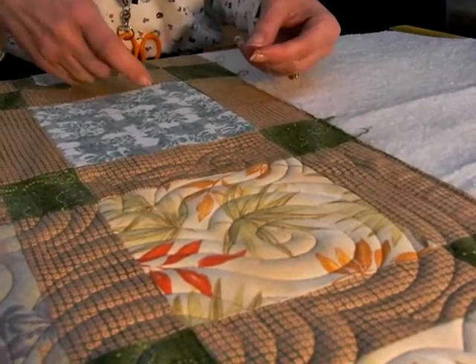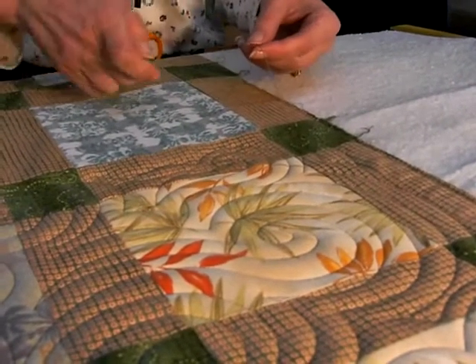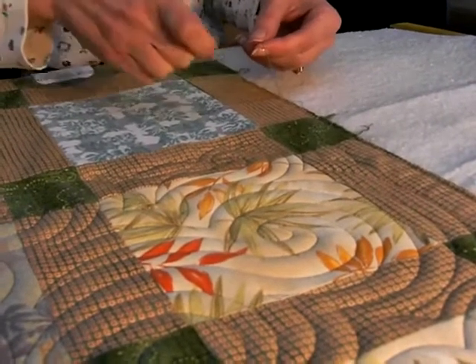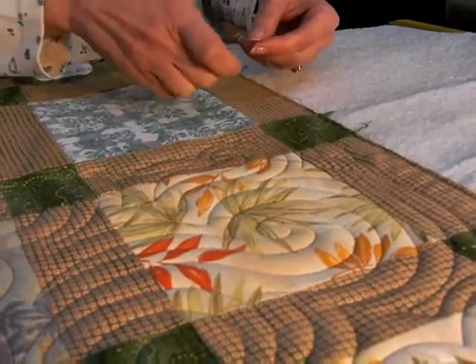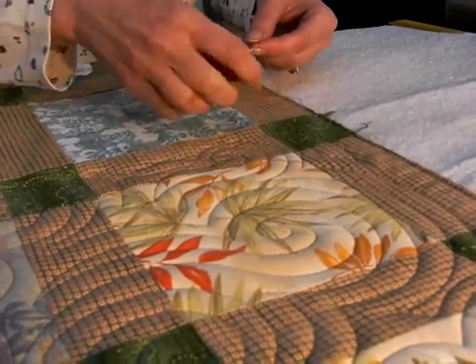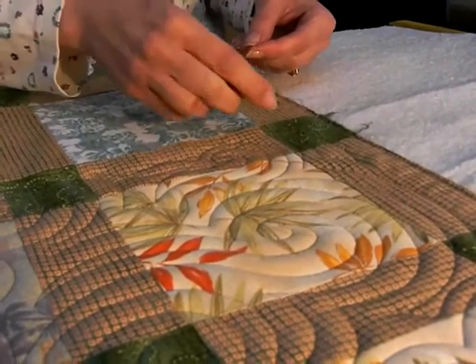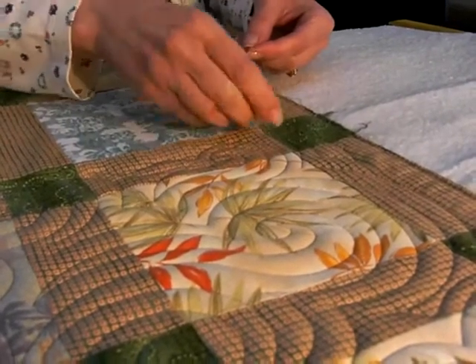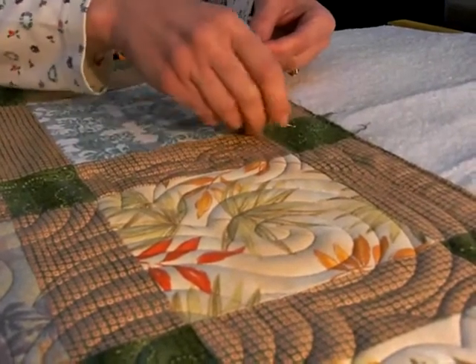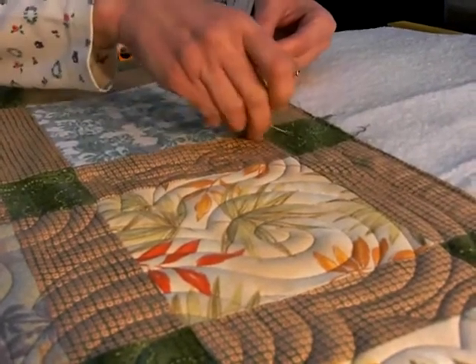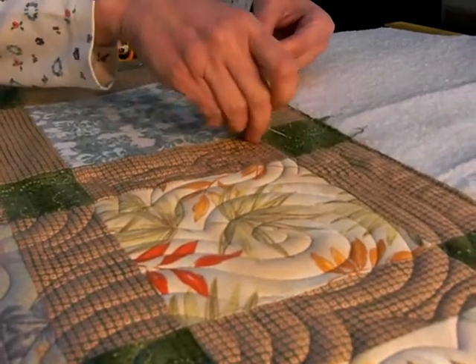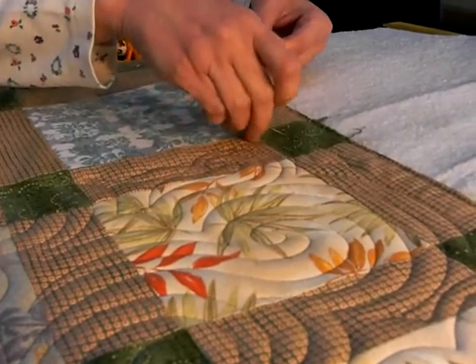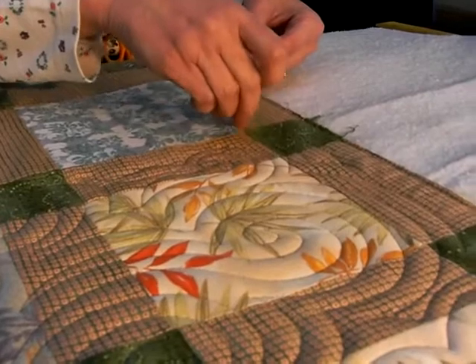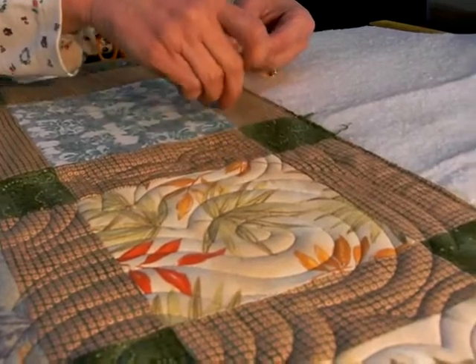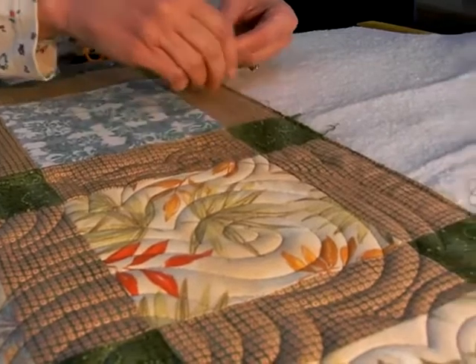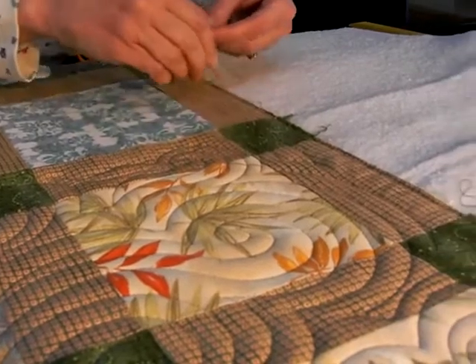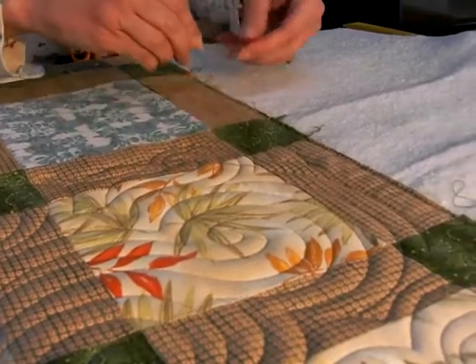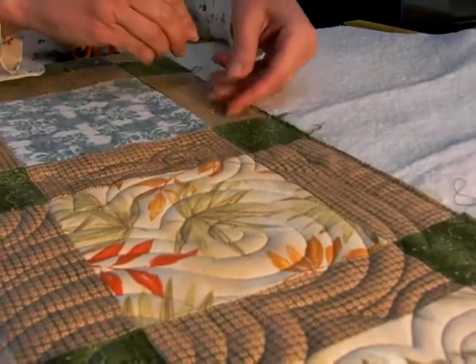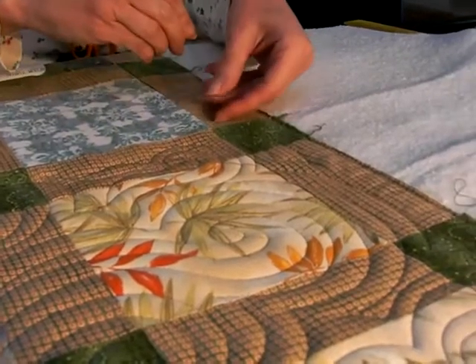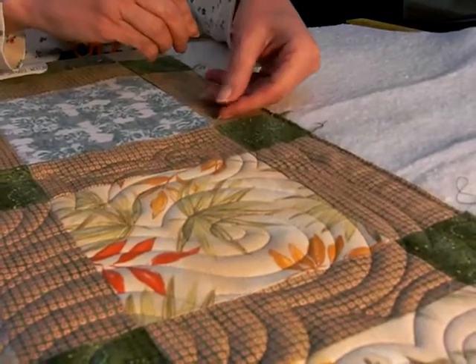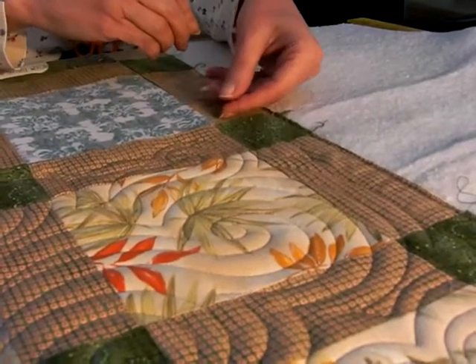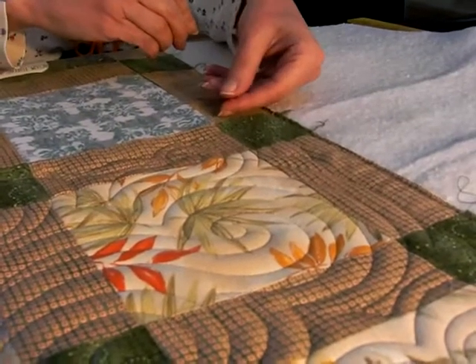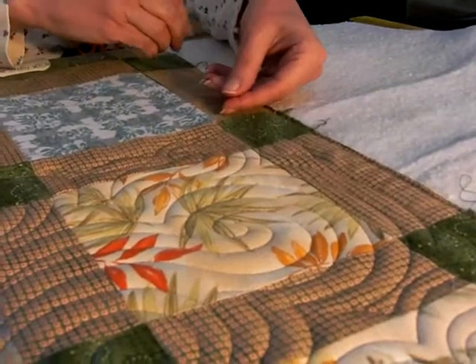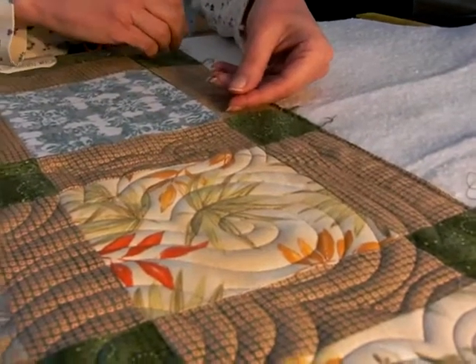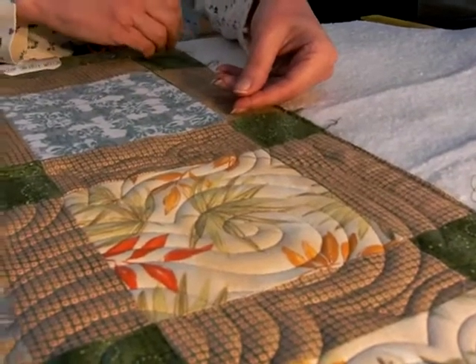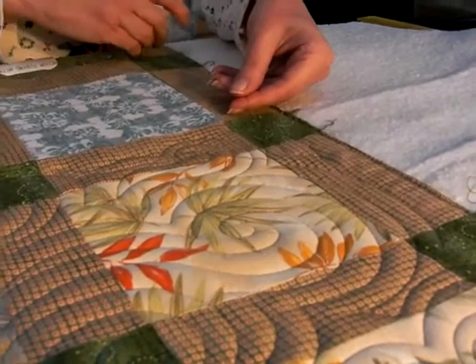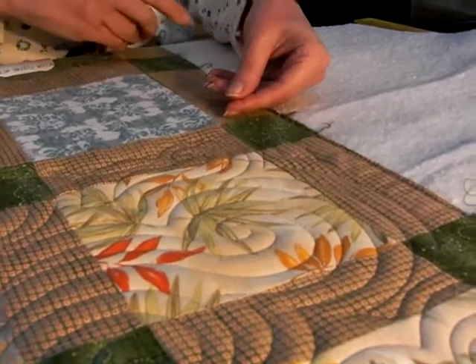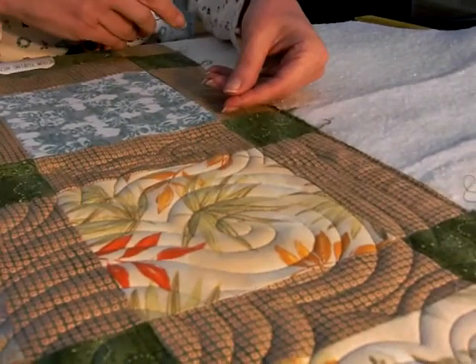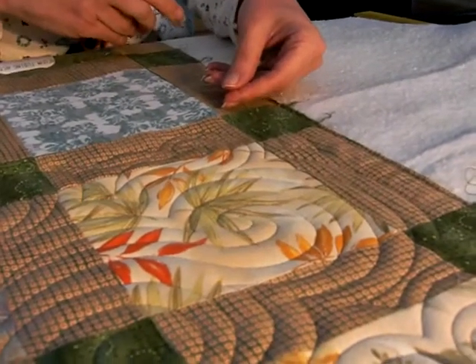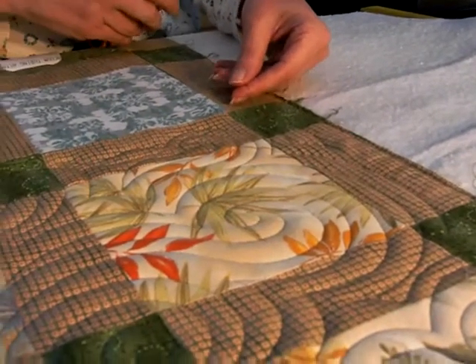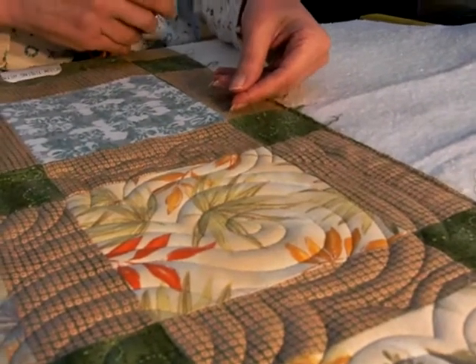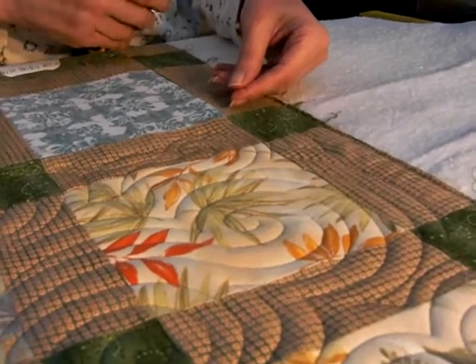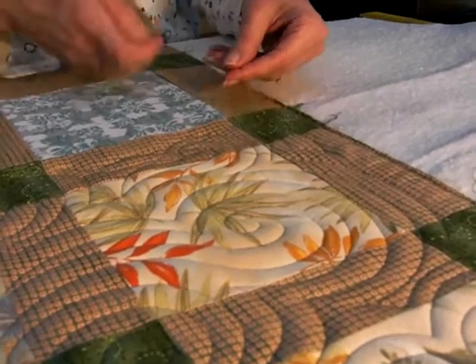This is at the beginning of a line of stitch, and you can see that I have left the thread tail several inches long.